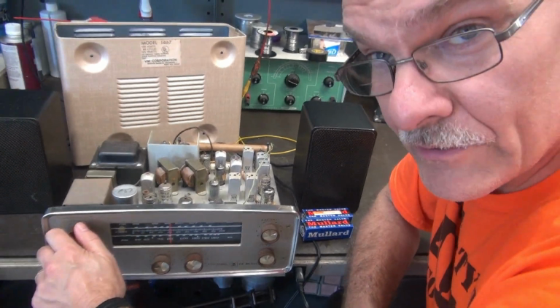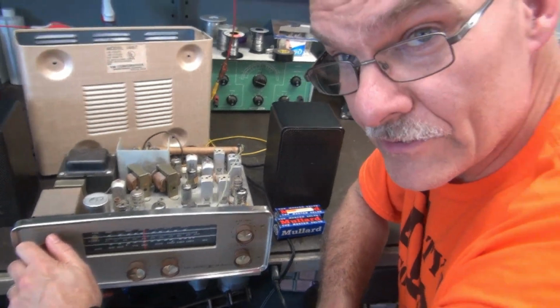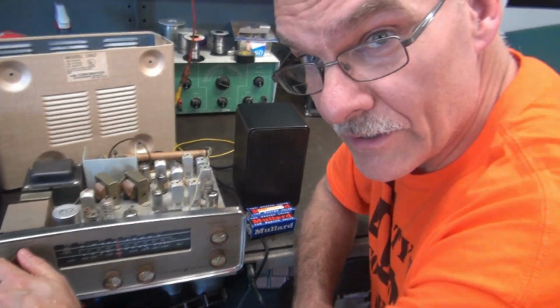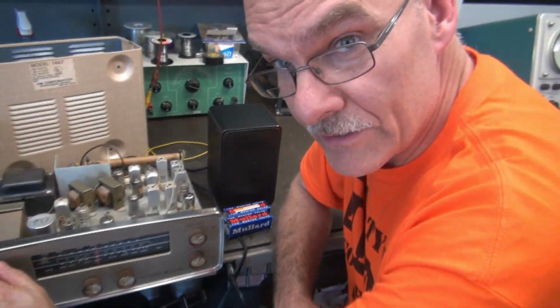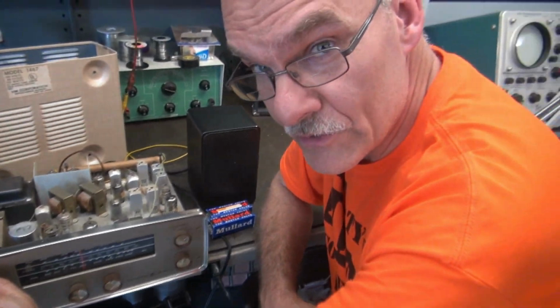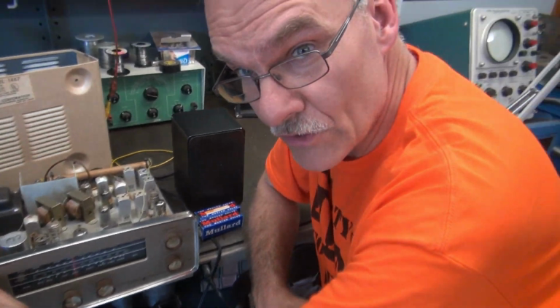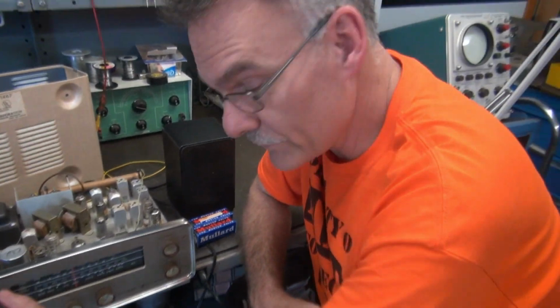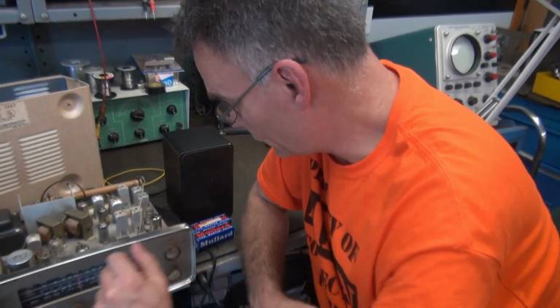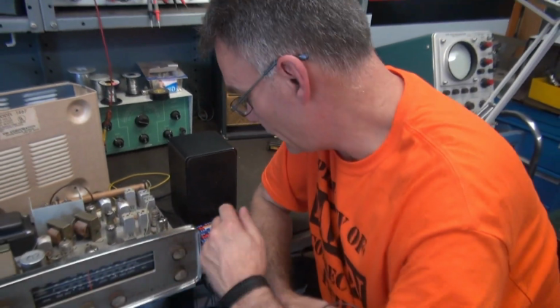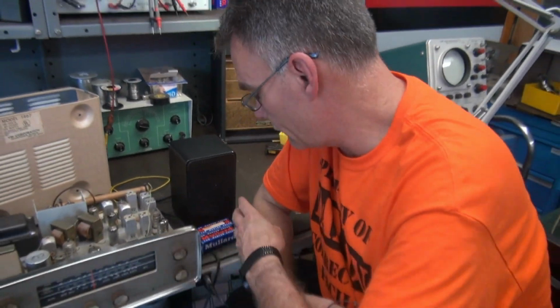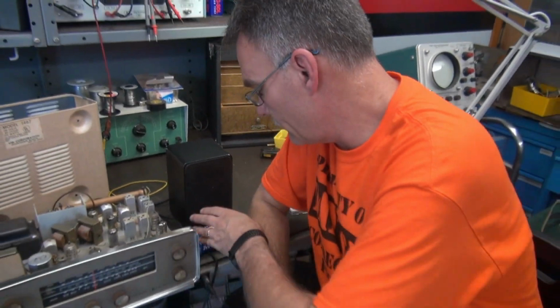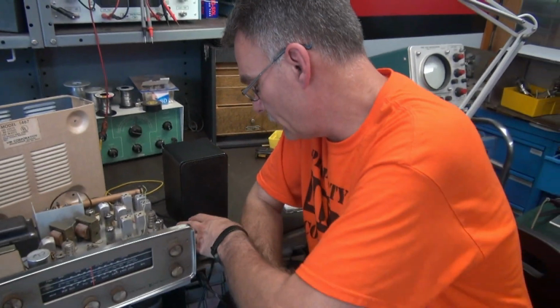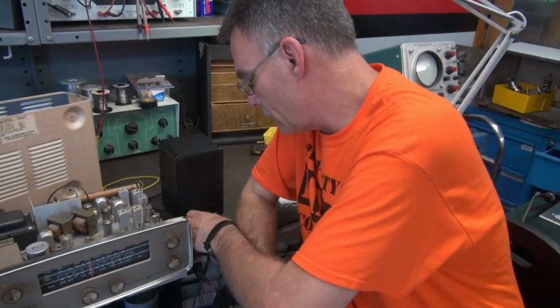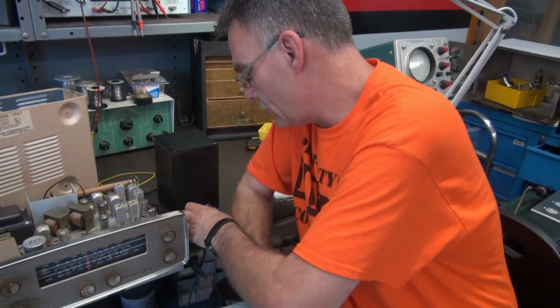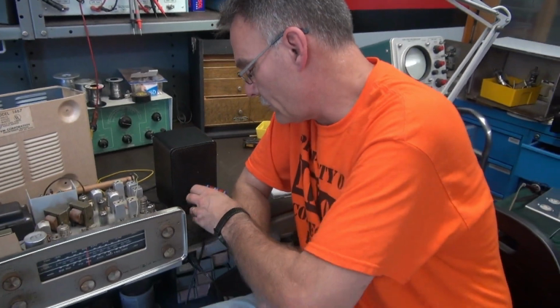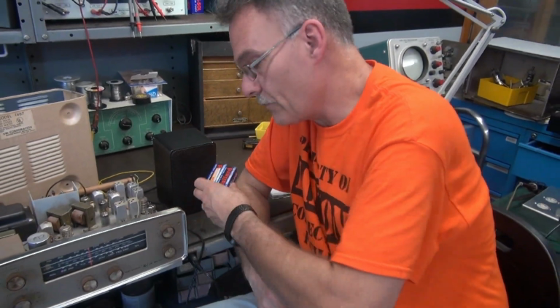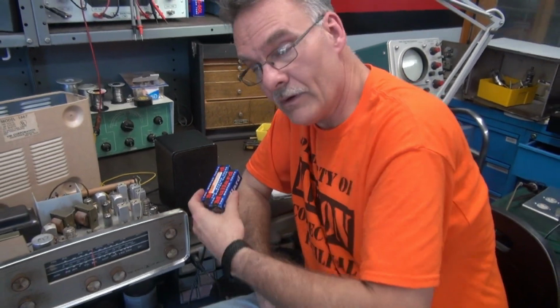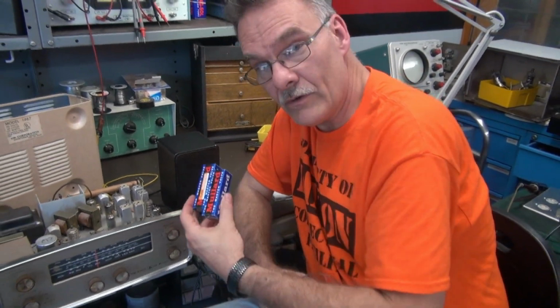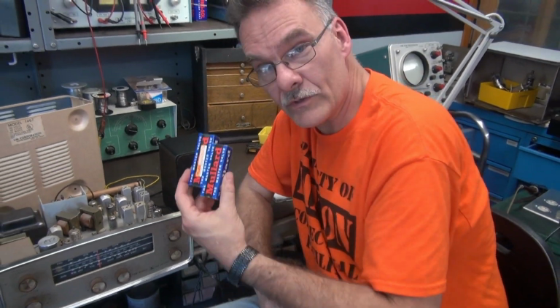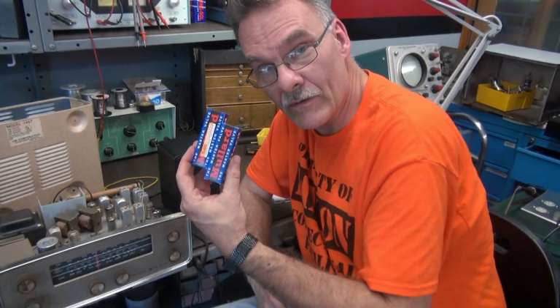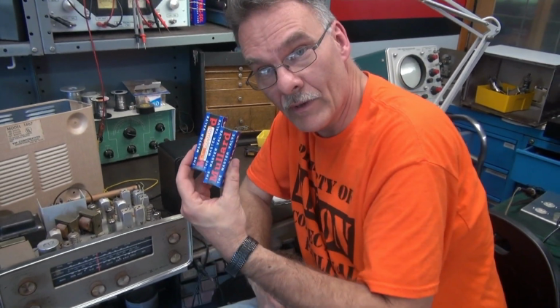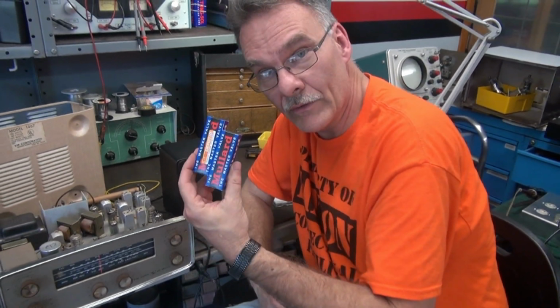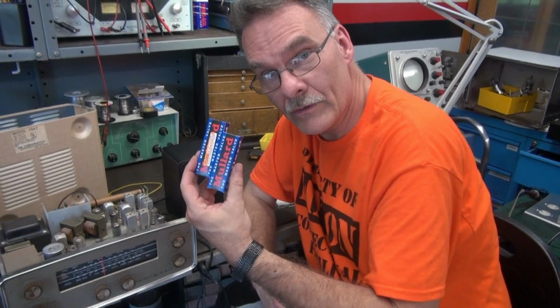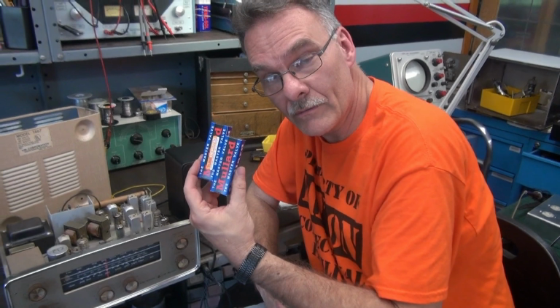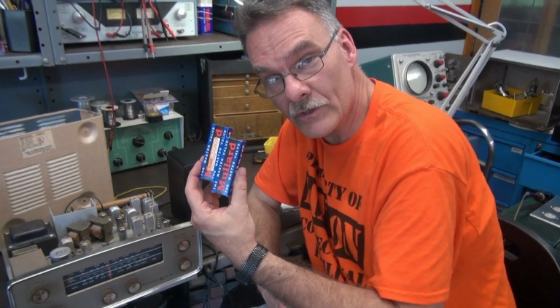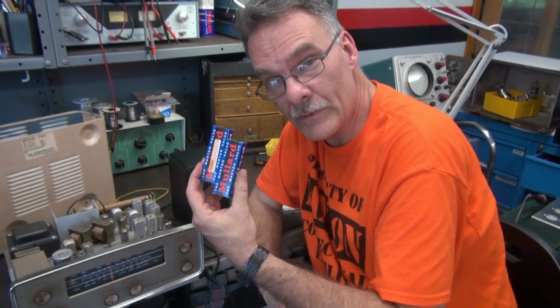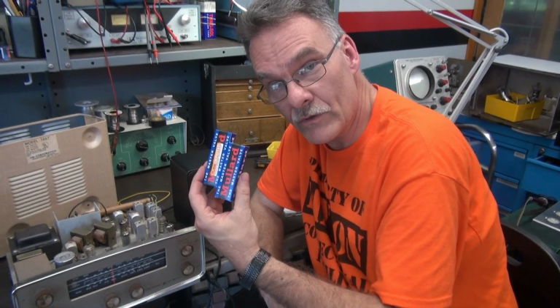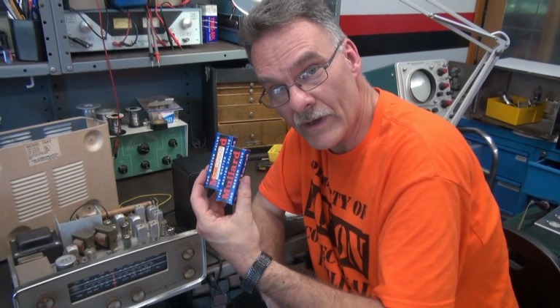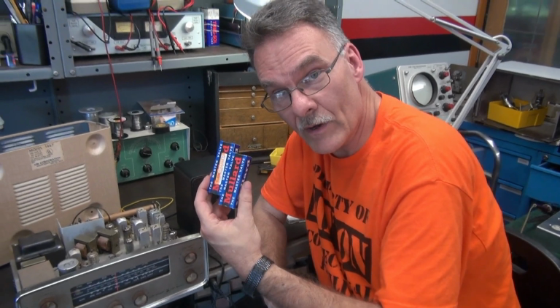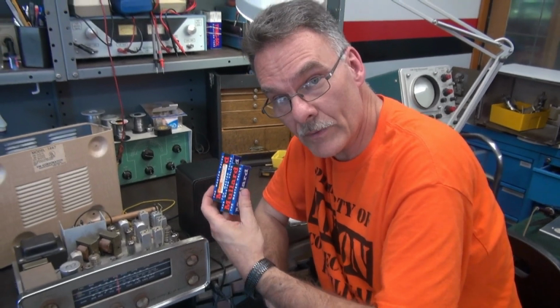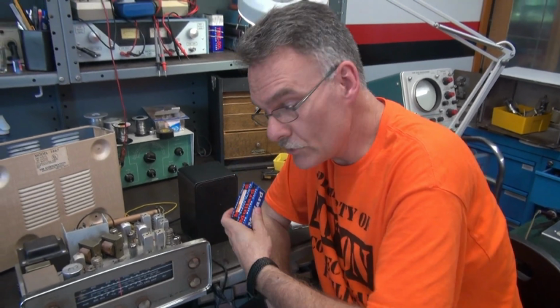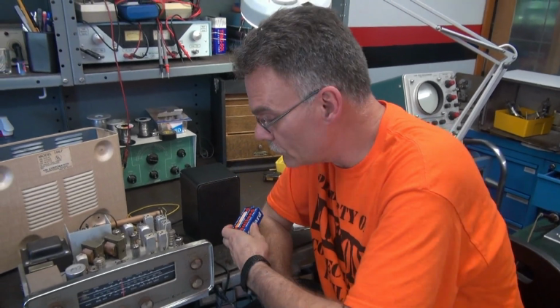So as I said, I did service this thing. I put in a new set of Mullard 6BQ5 output tubes.